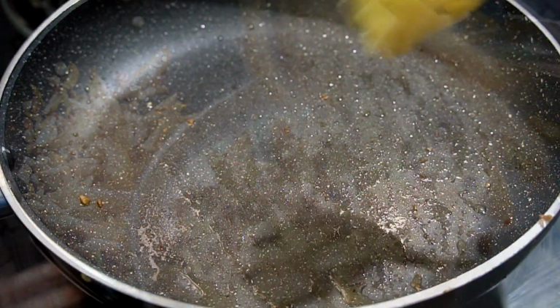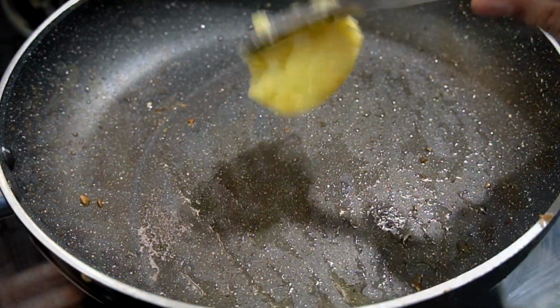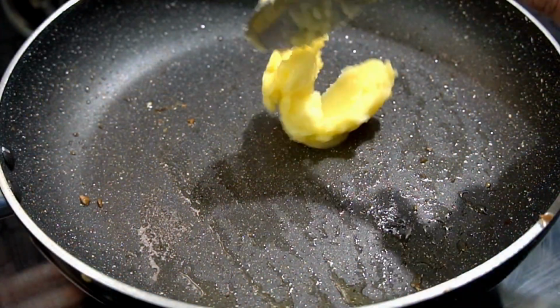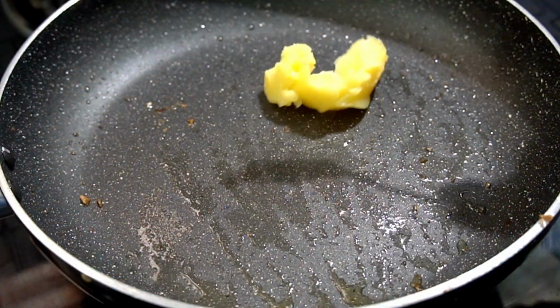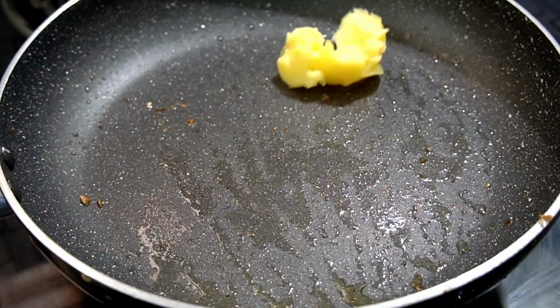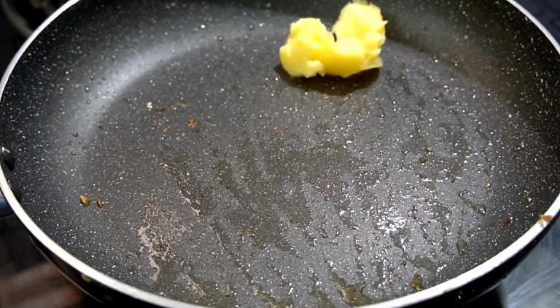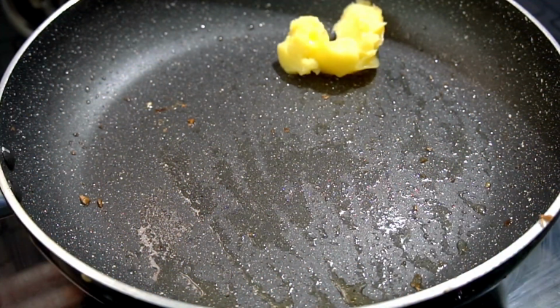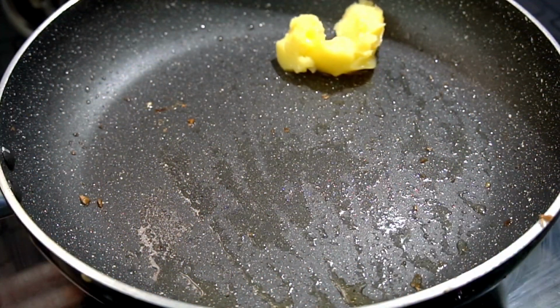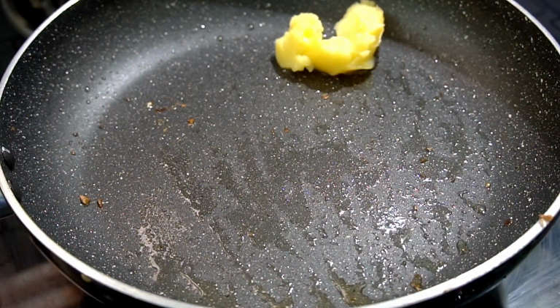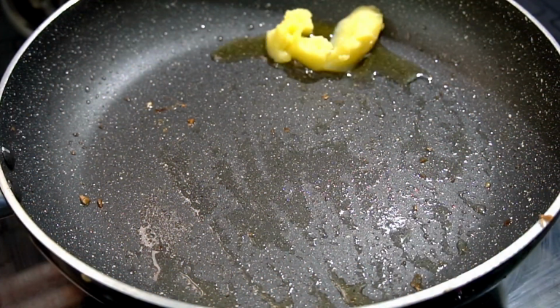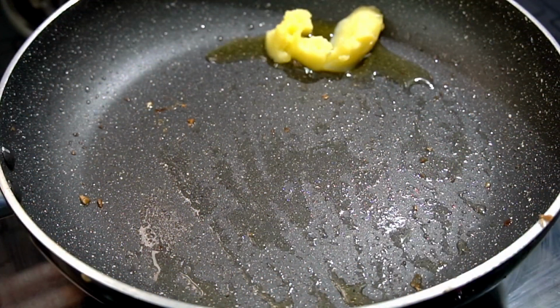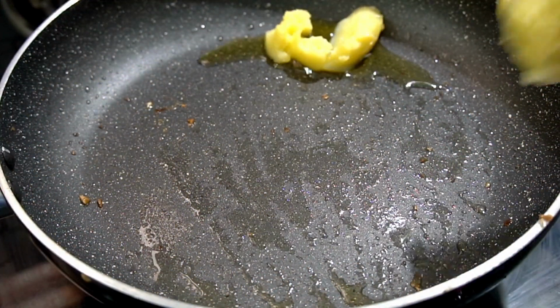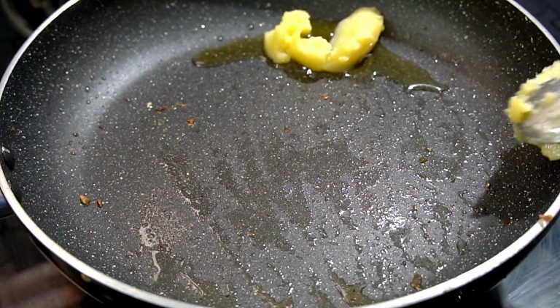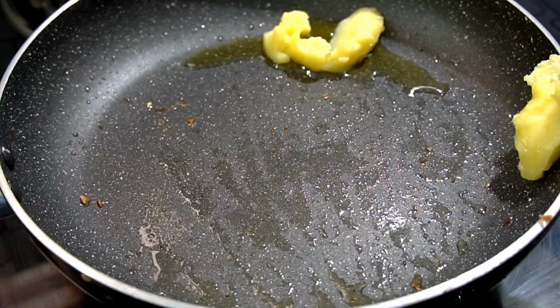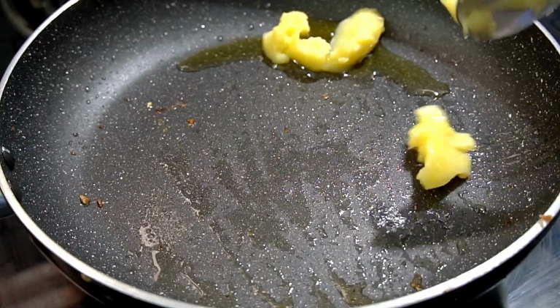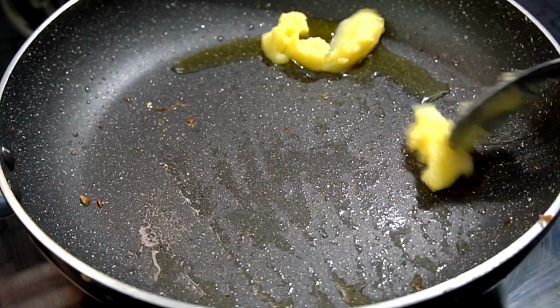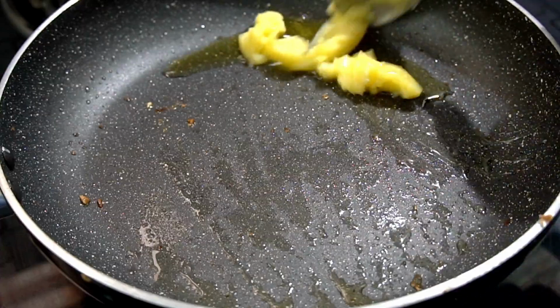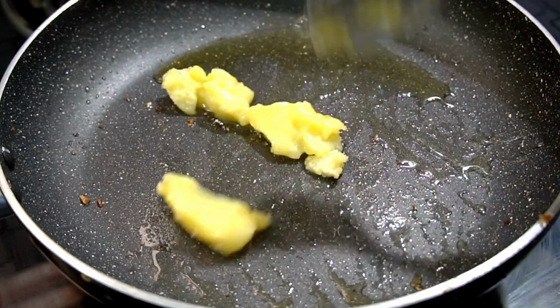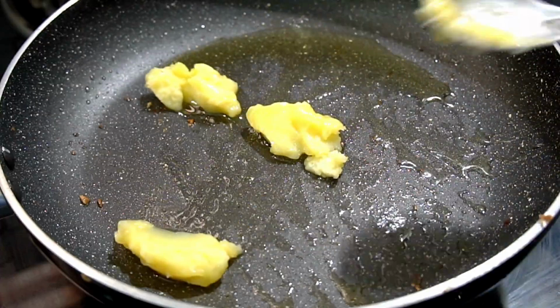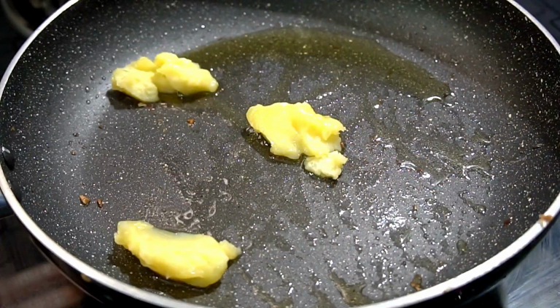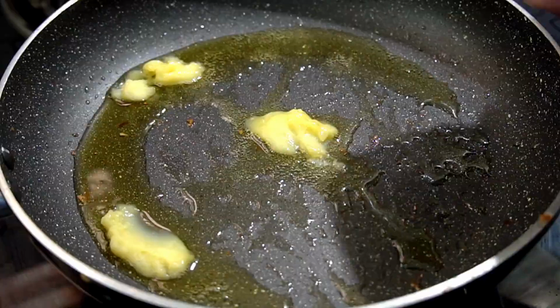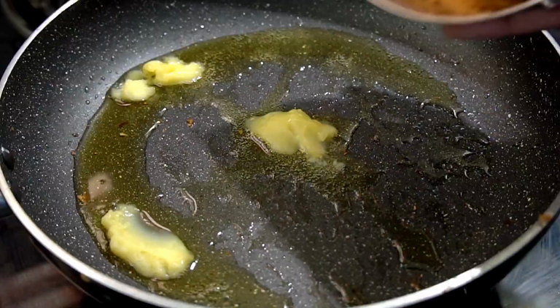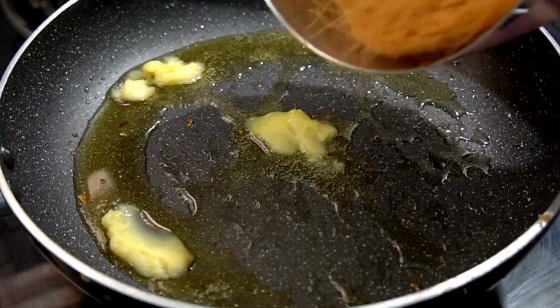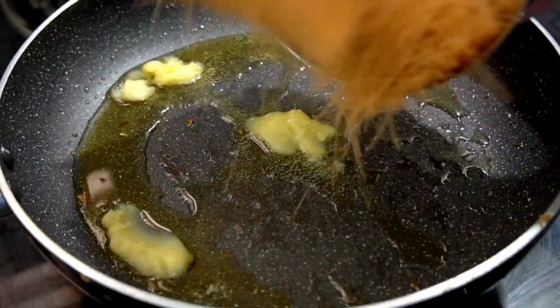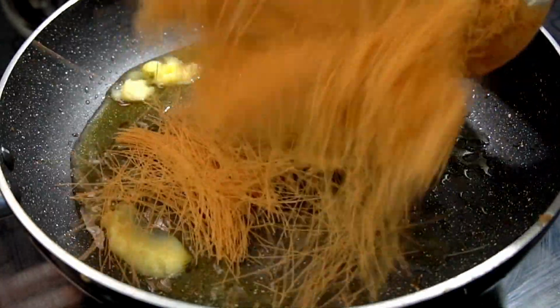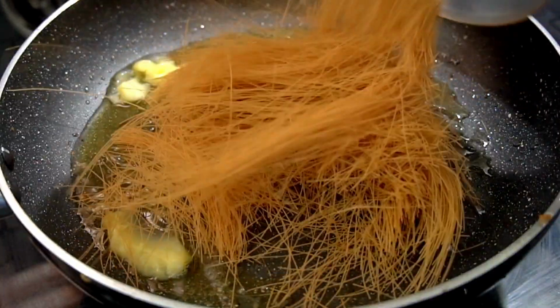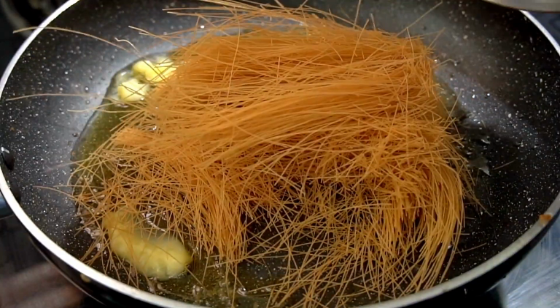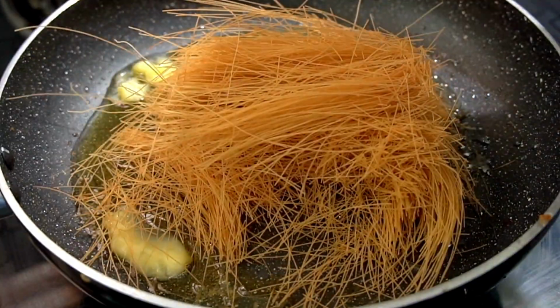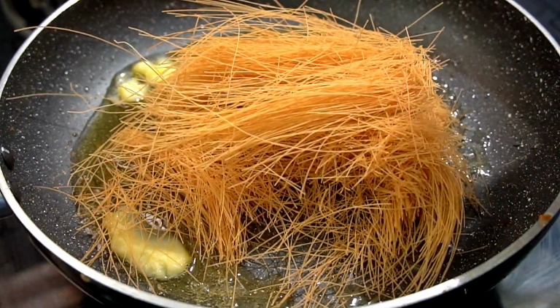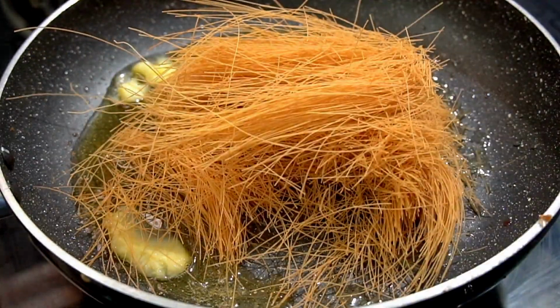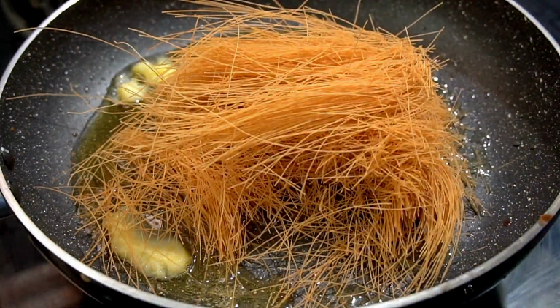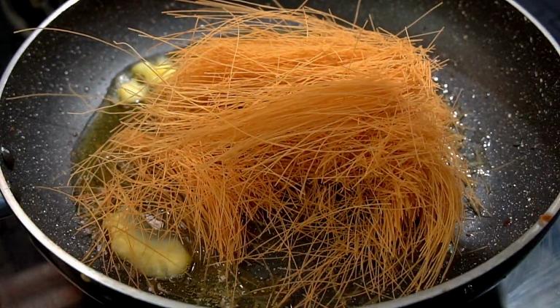Add a plate. Add 2 tablespoons. Add 1 tablespoon of lime.